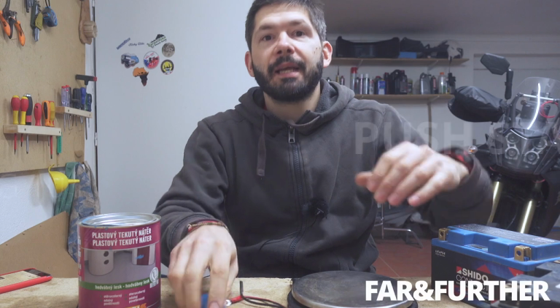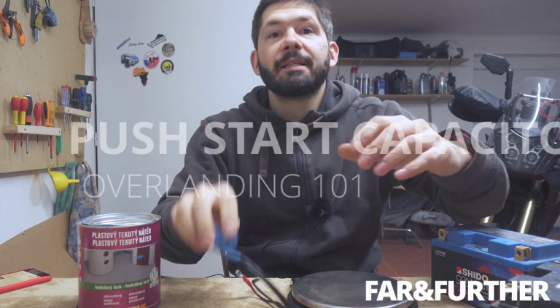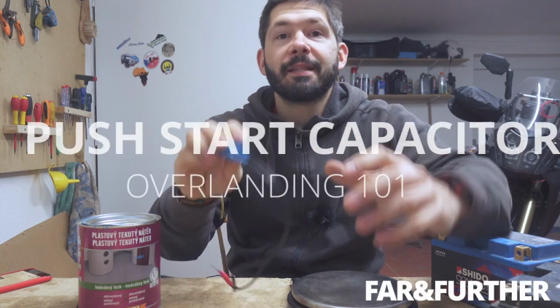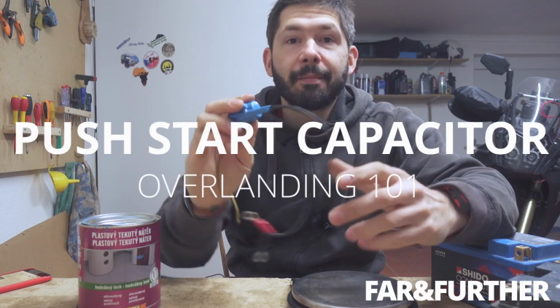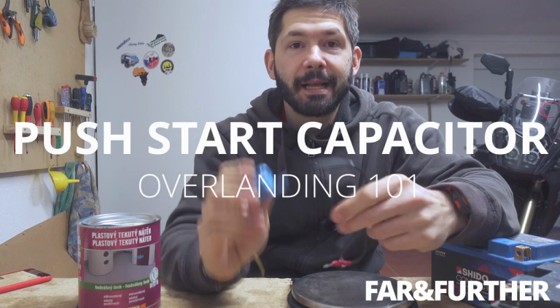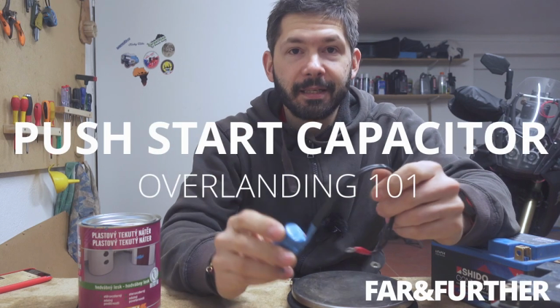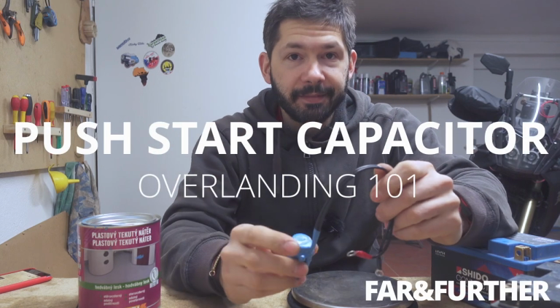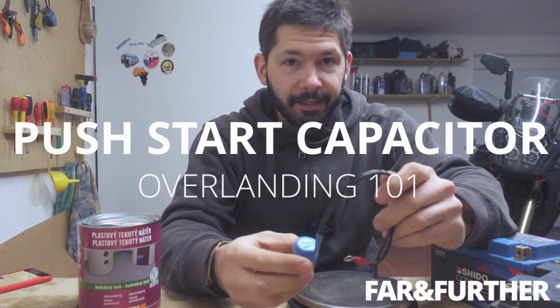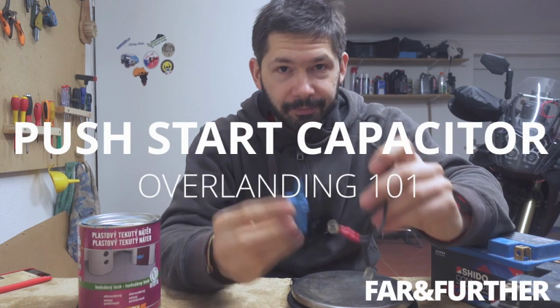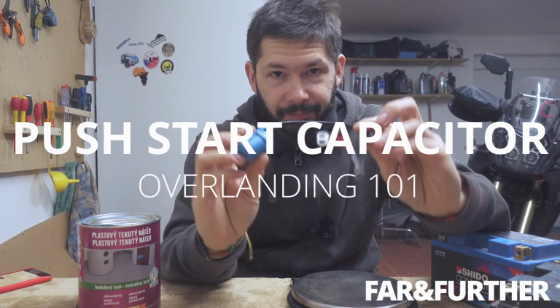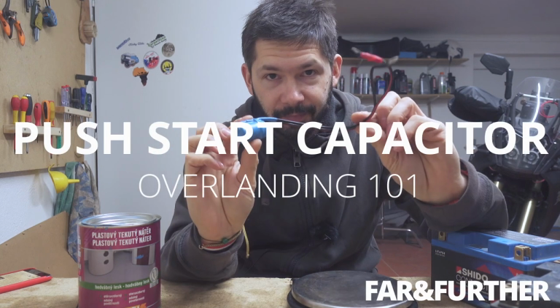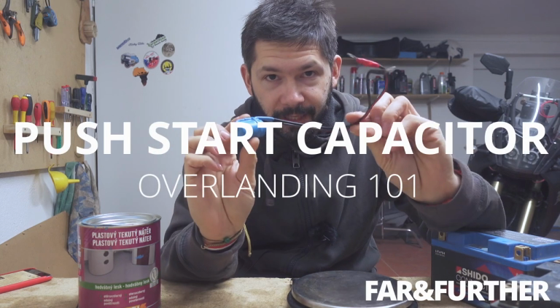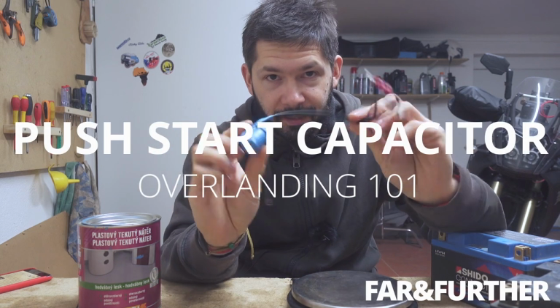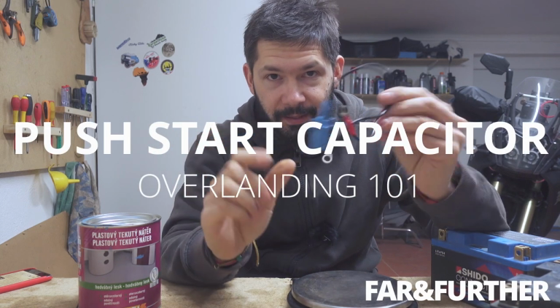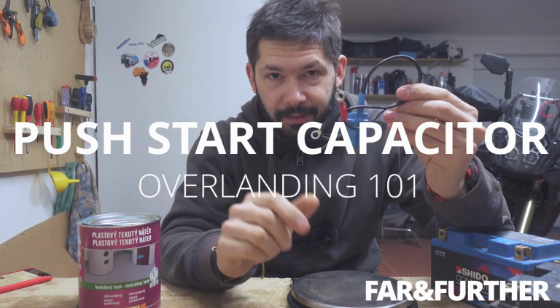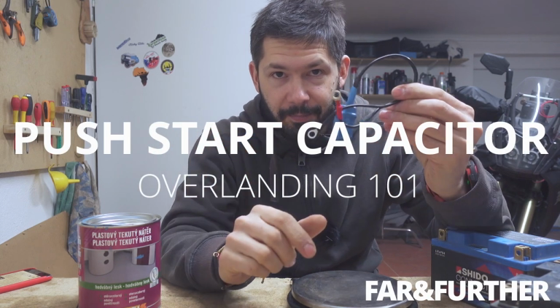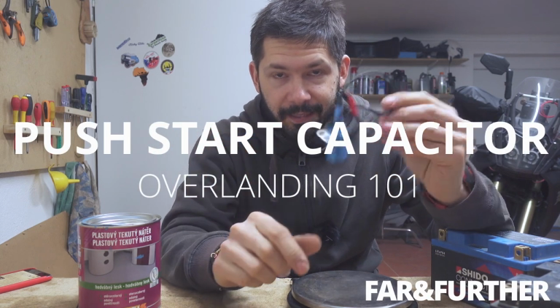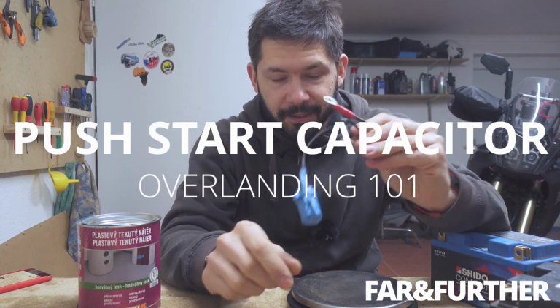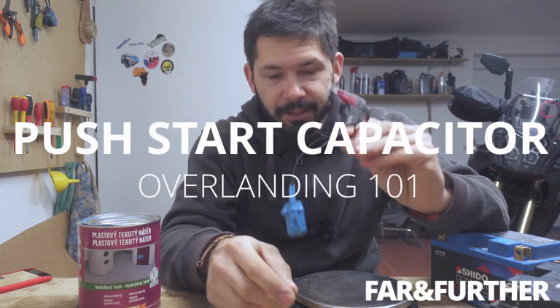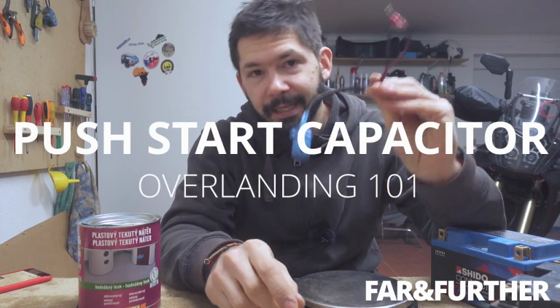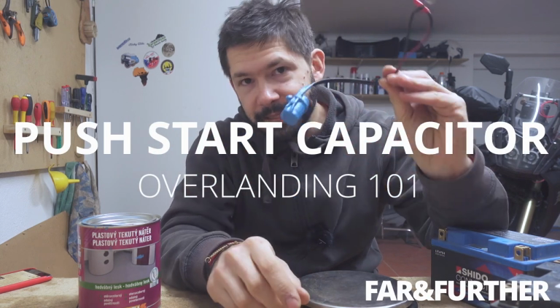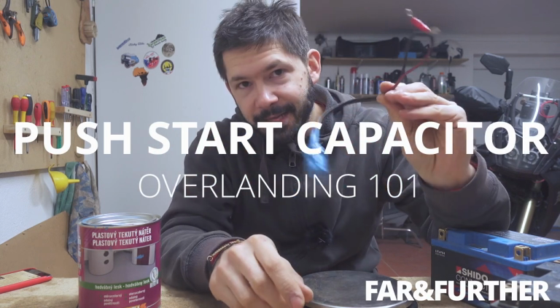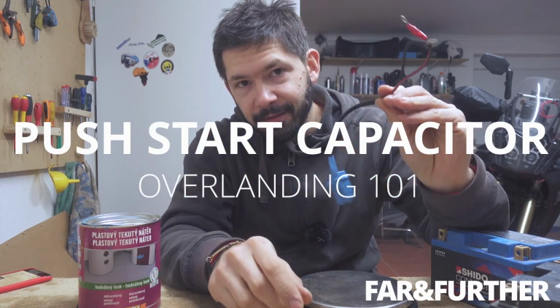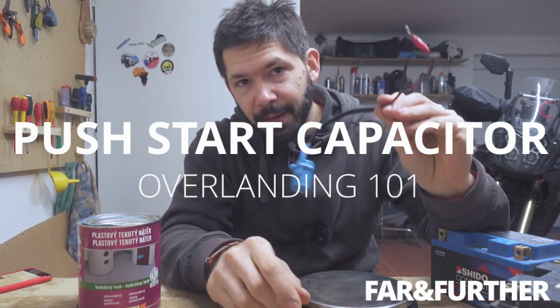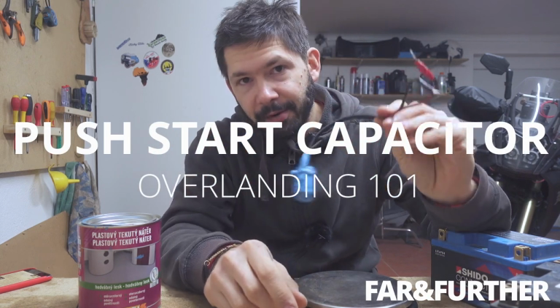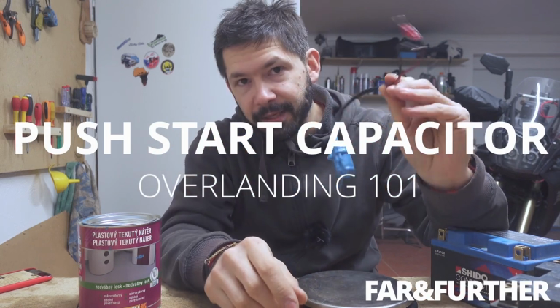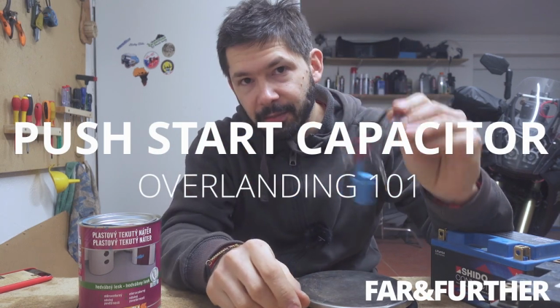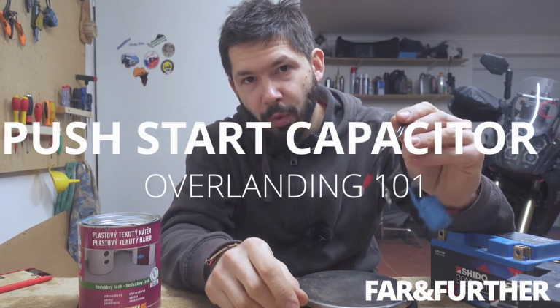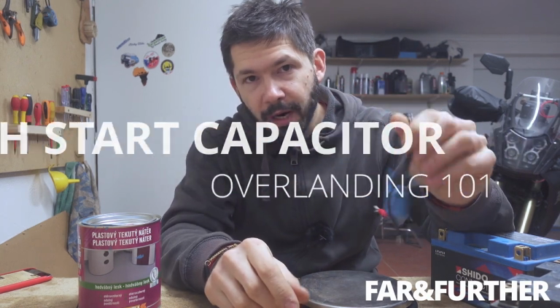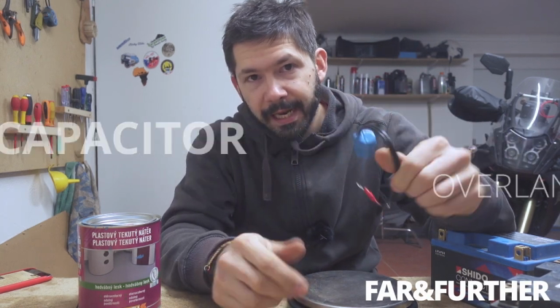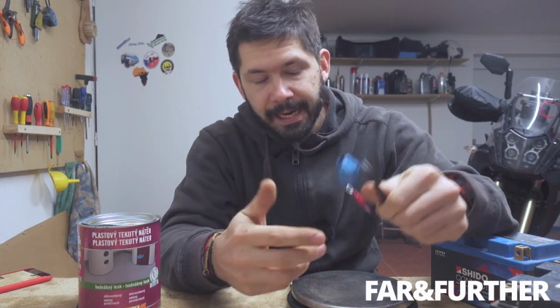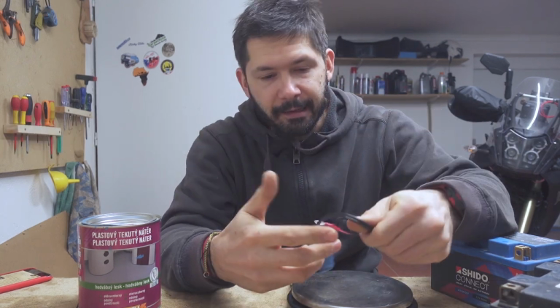So, the capacitor video — using capacitors instead of batteries. Why and how?